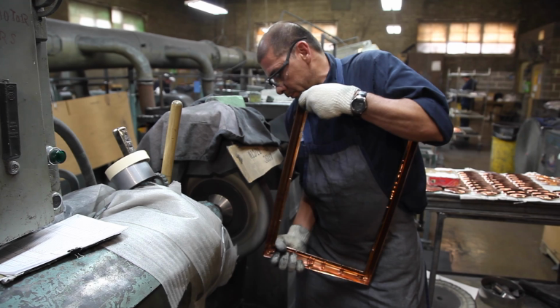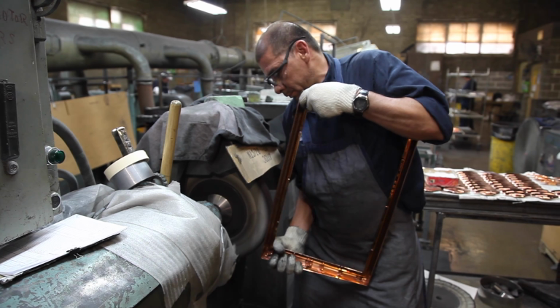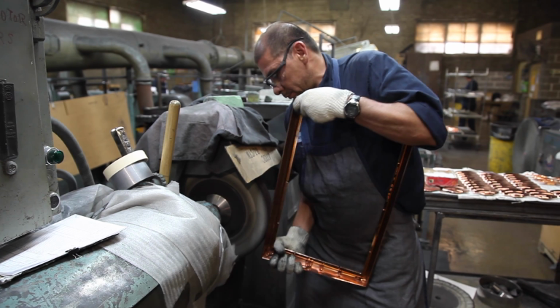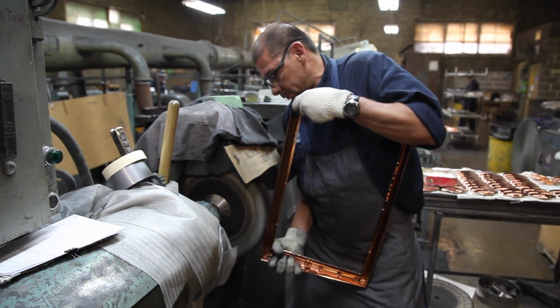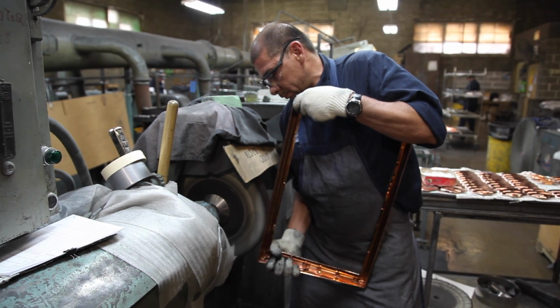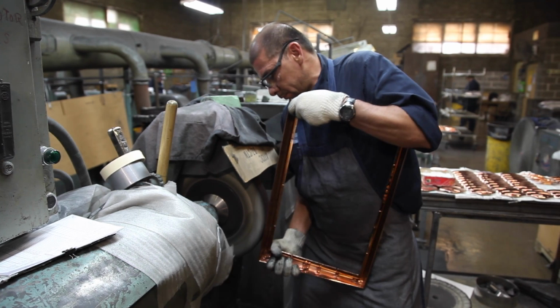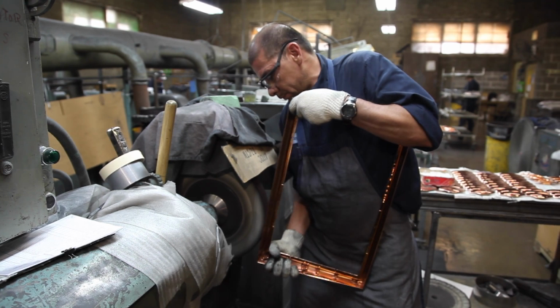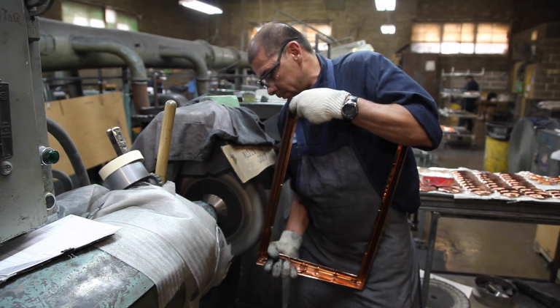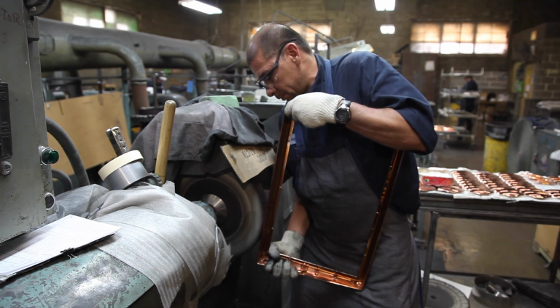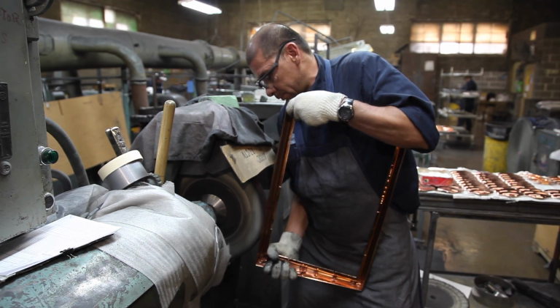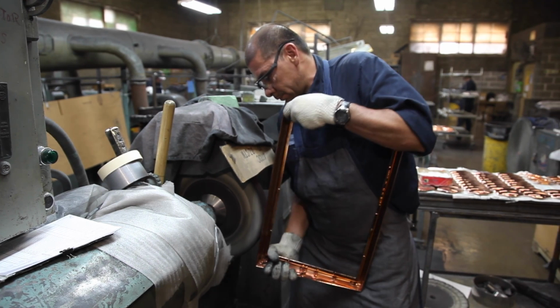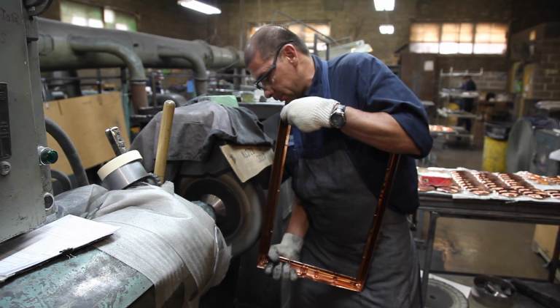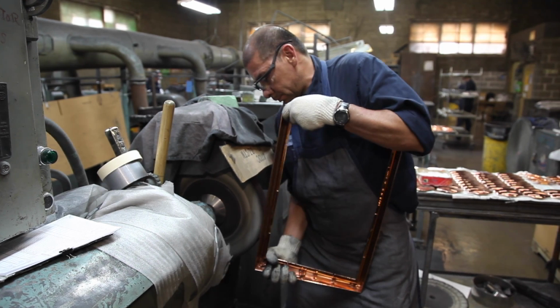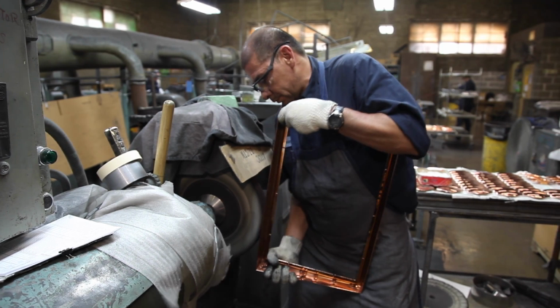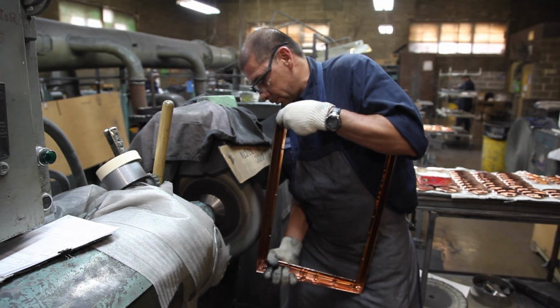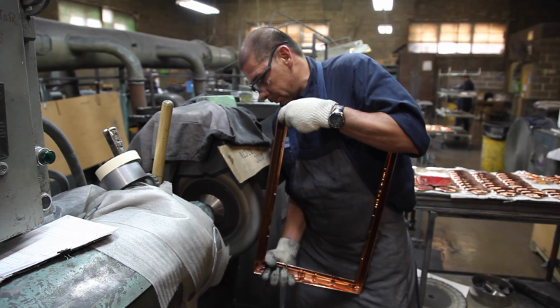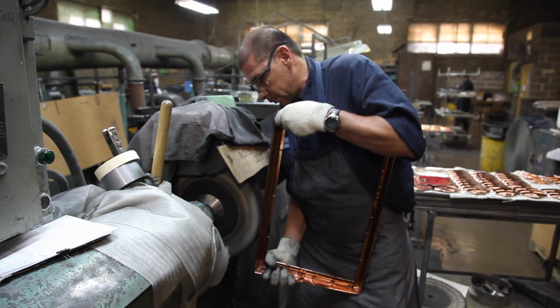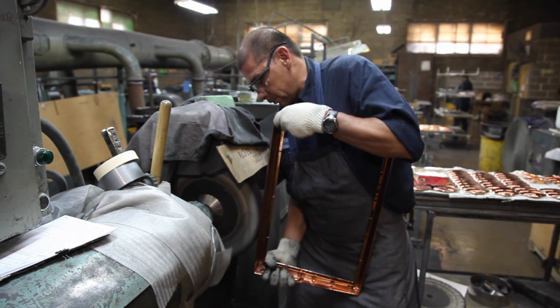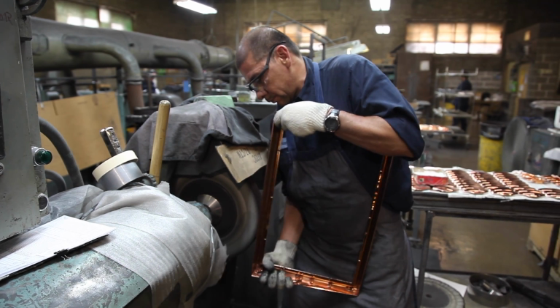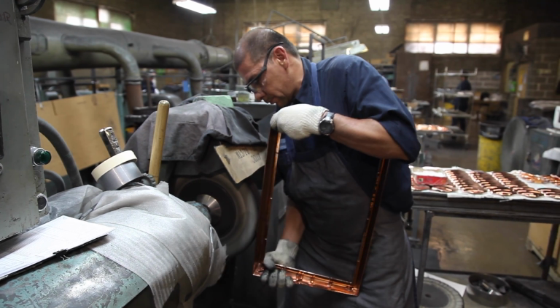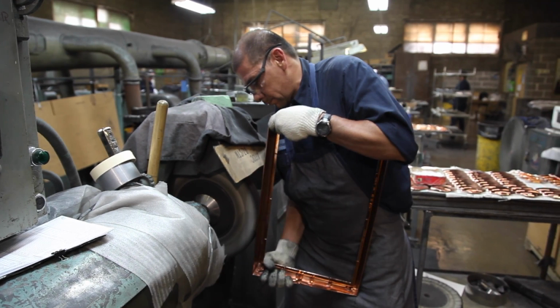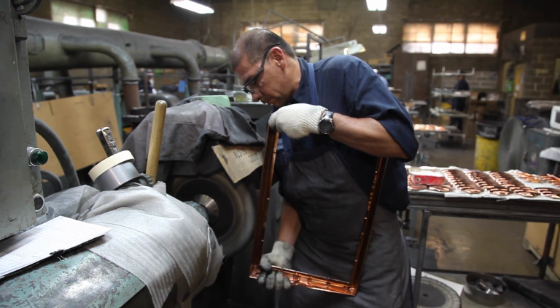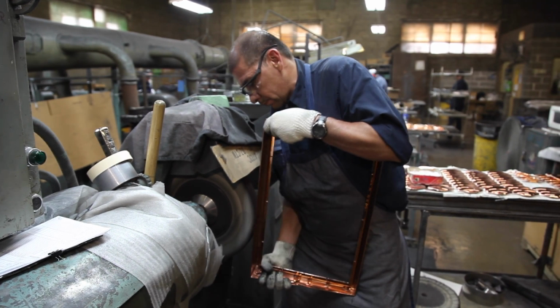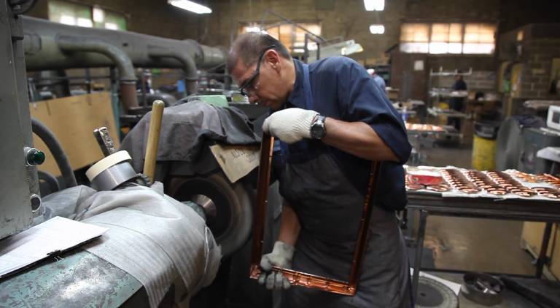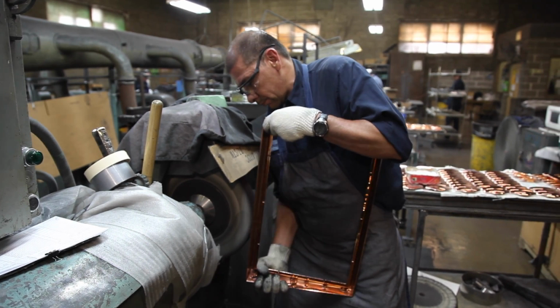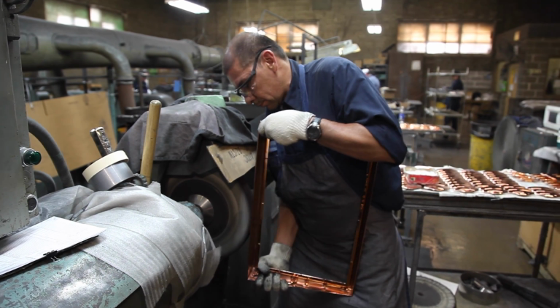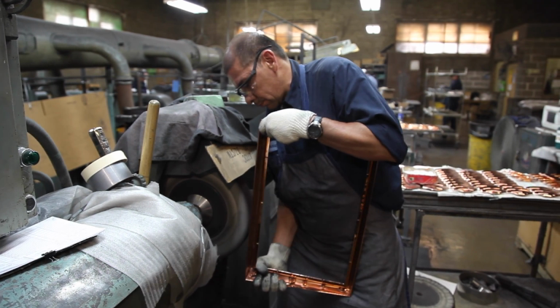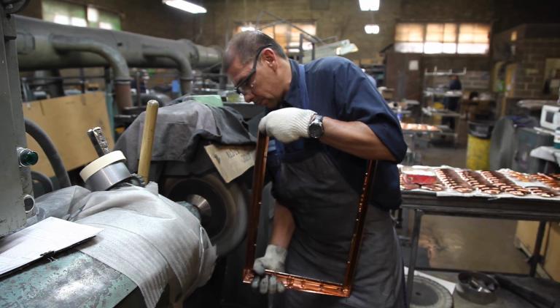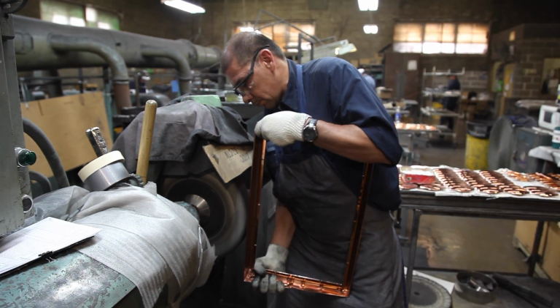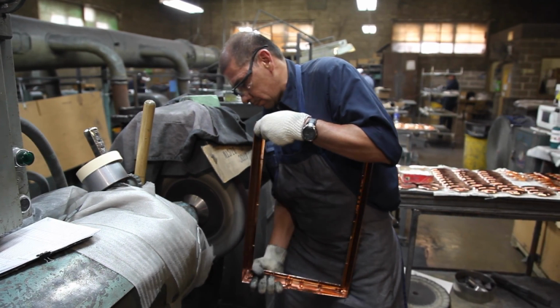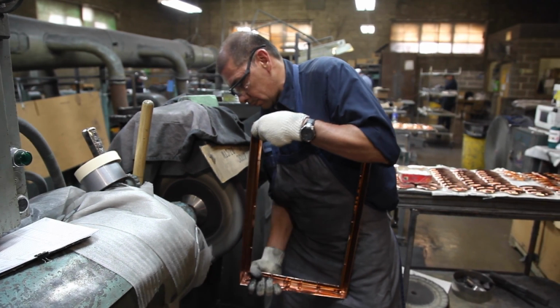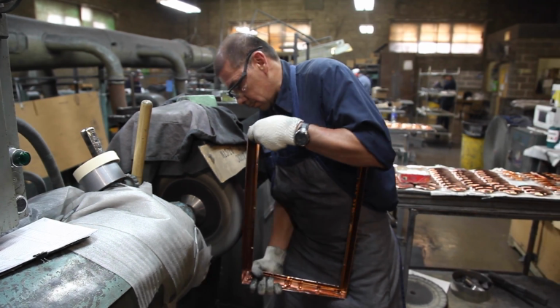After copper plating, we buff the copper to fill in any small holes that are left in the material itself.